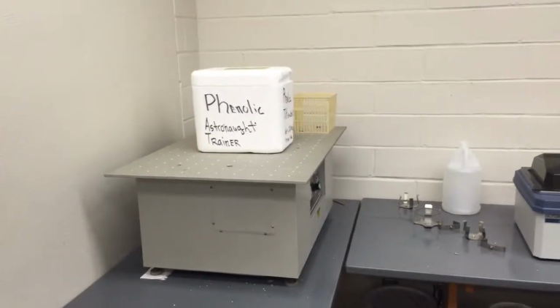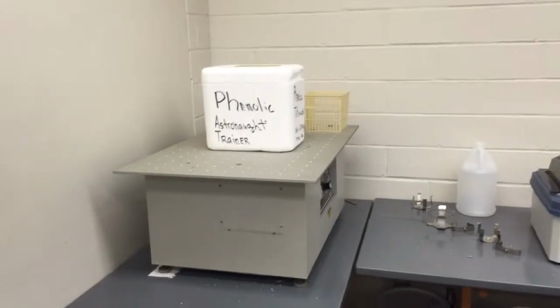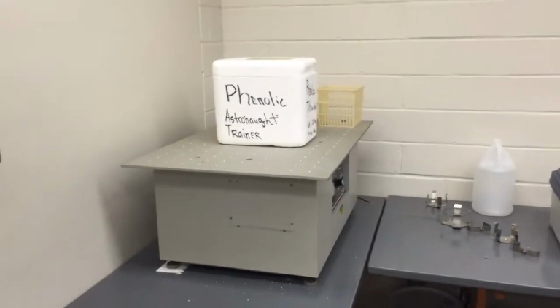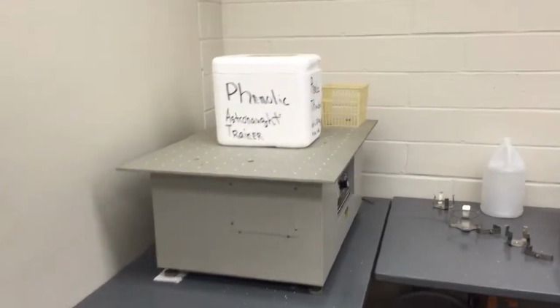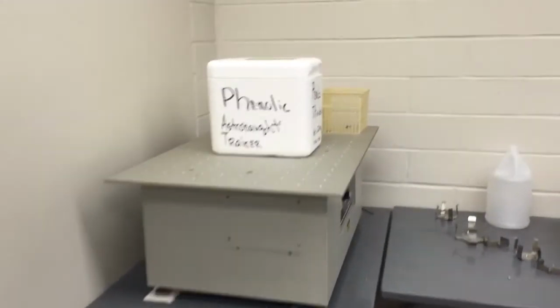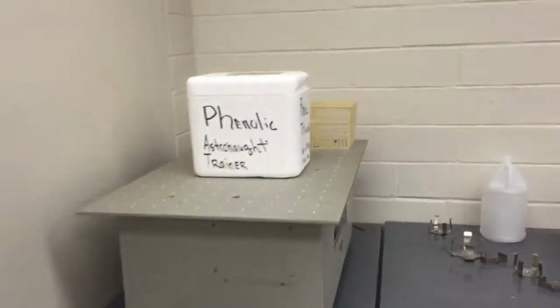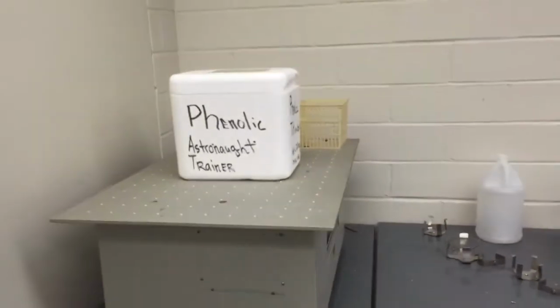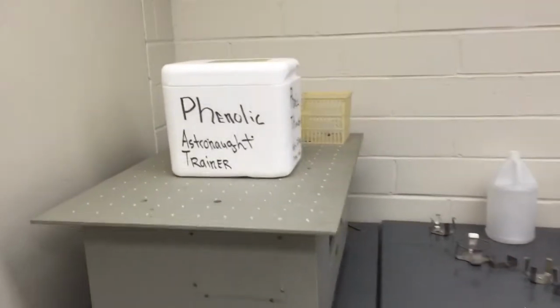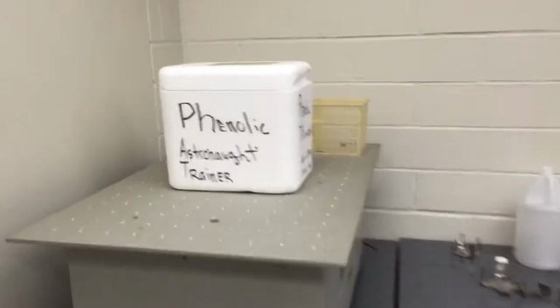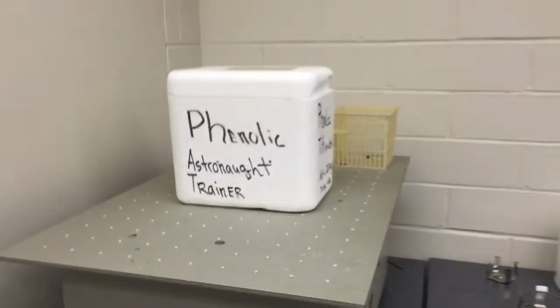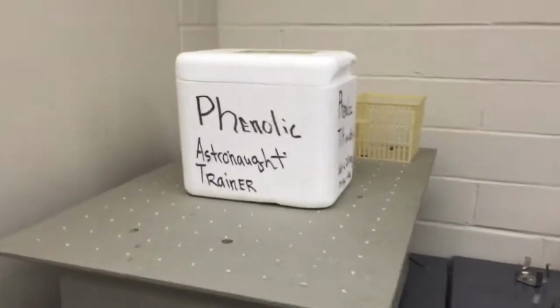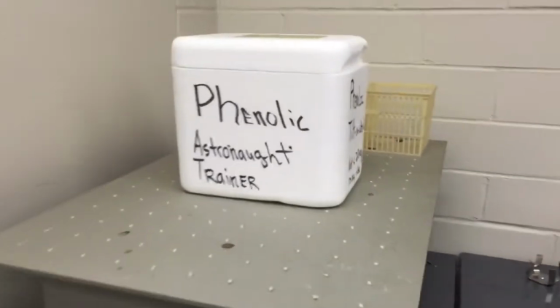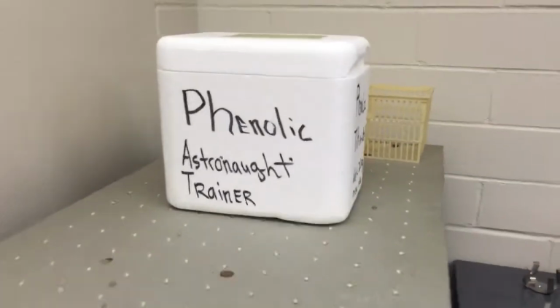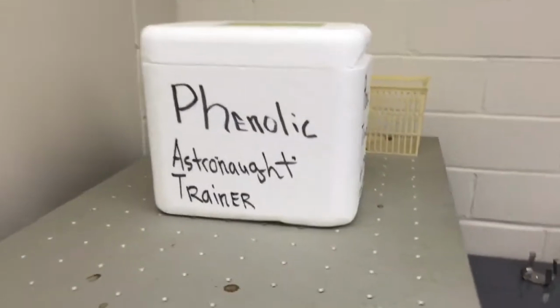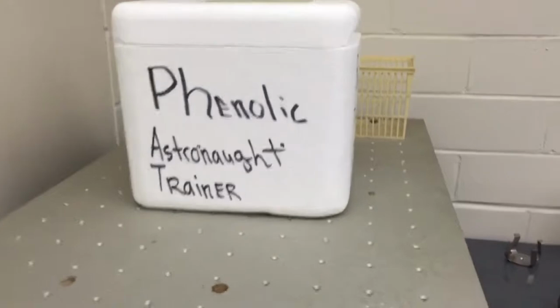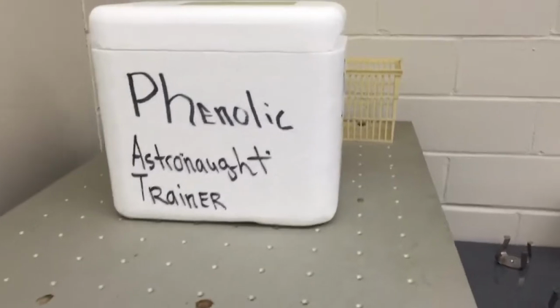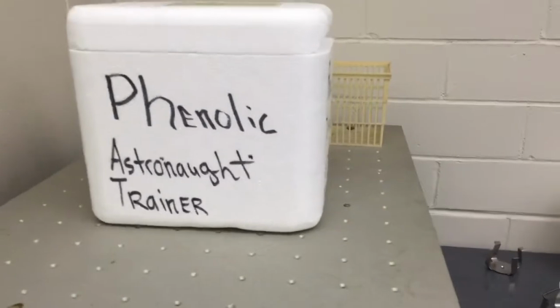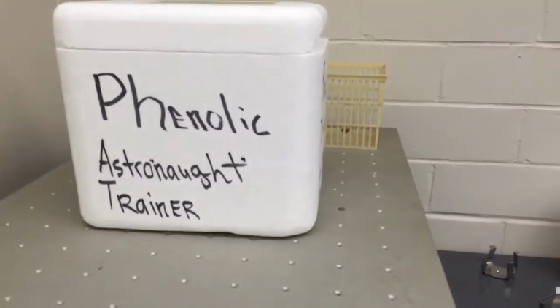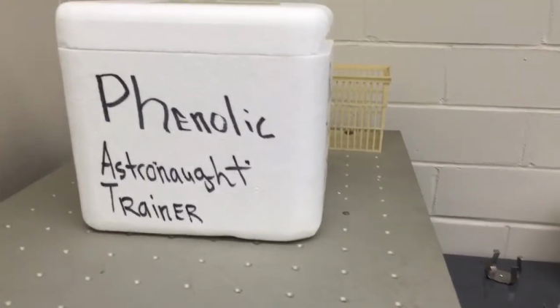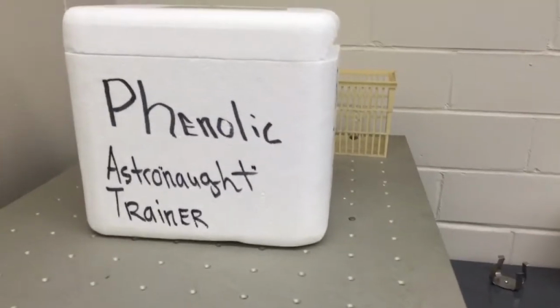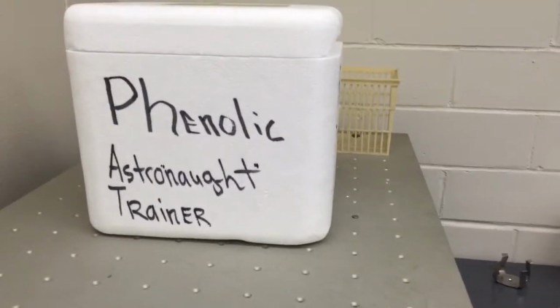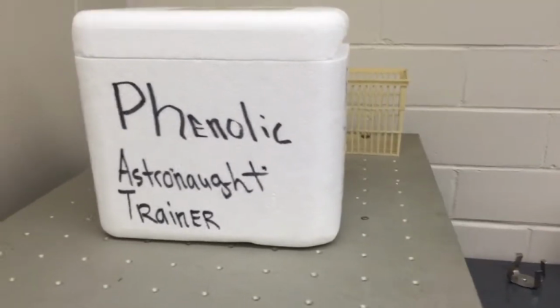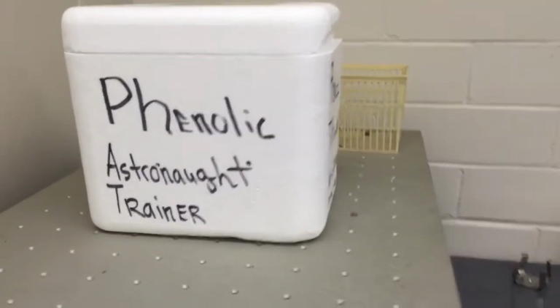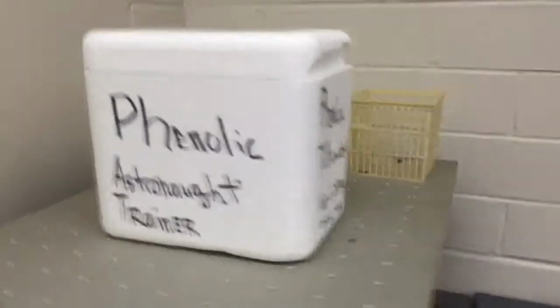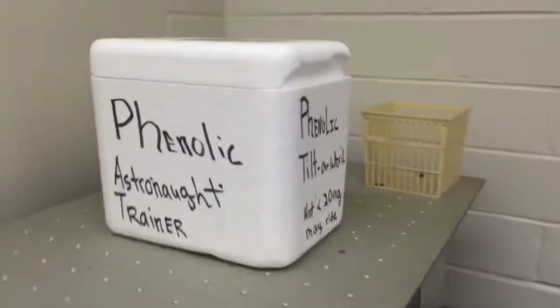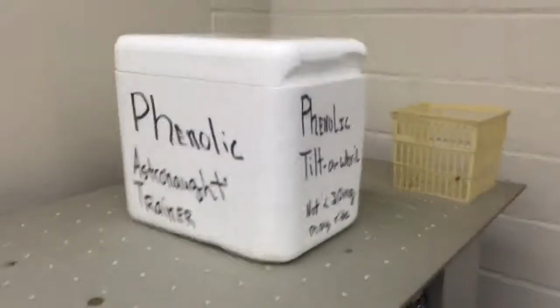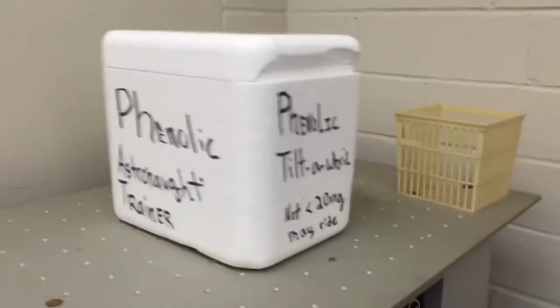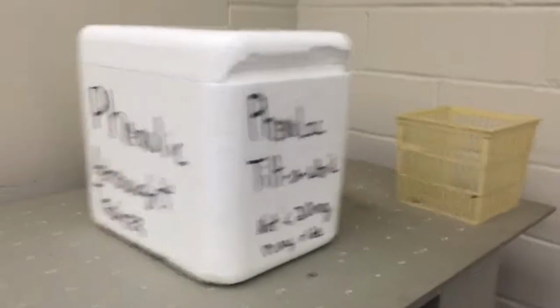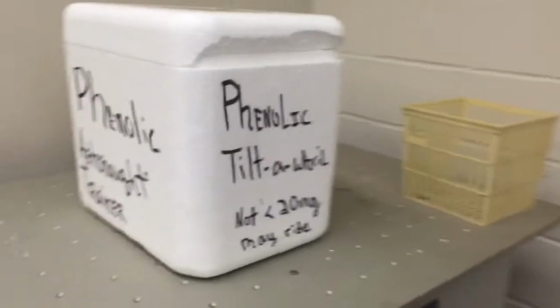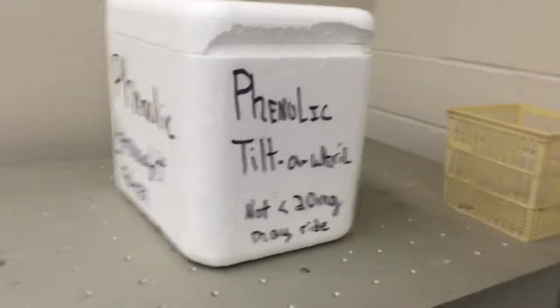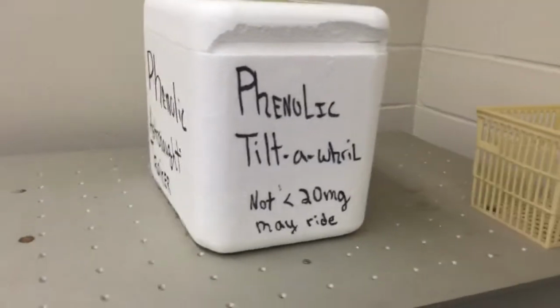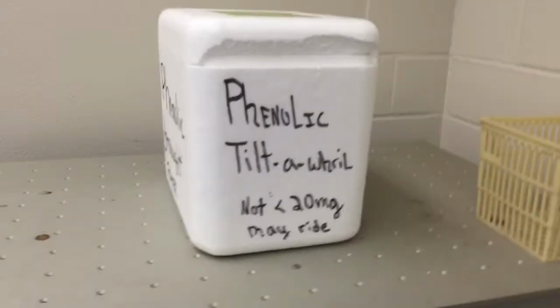Well, you know, I gotta have a little bit of fun so I have to decorate what I make.